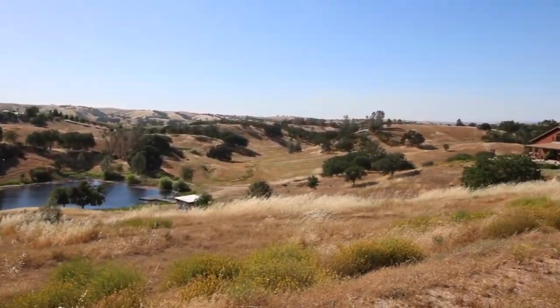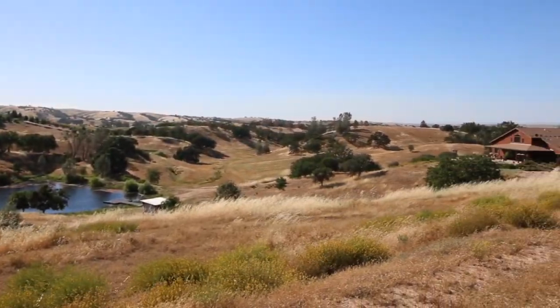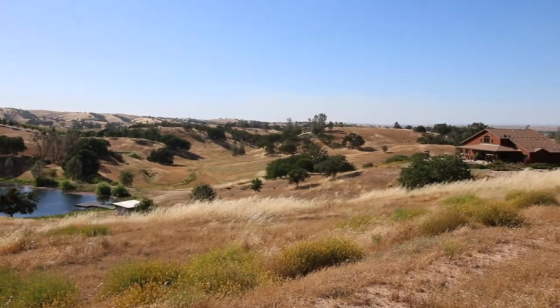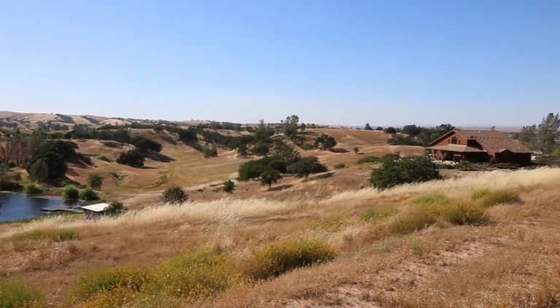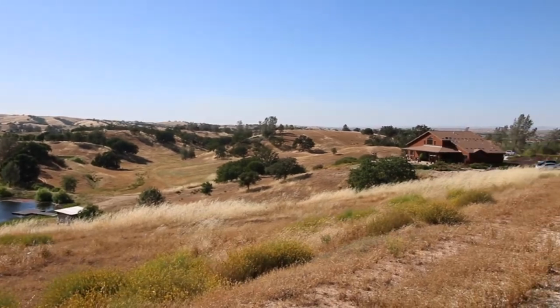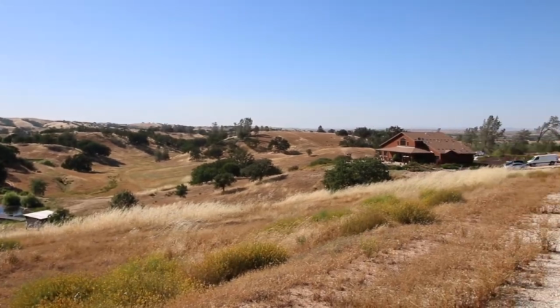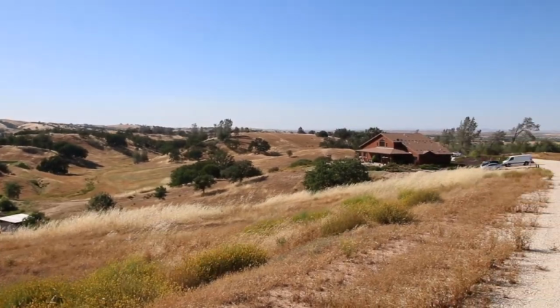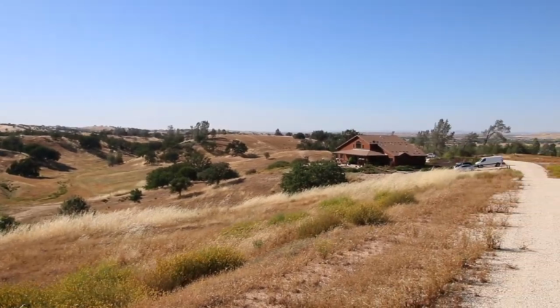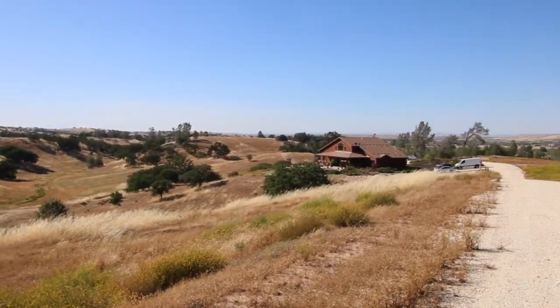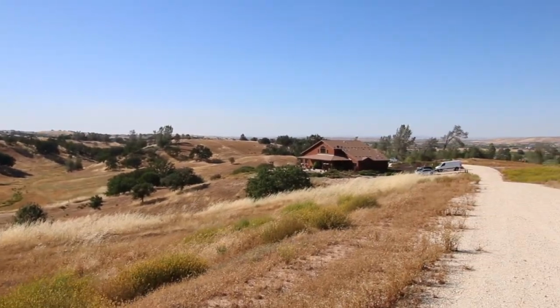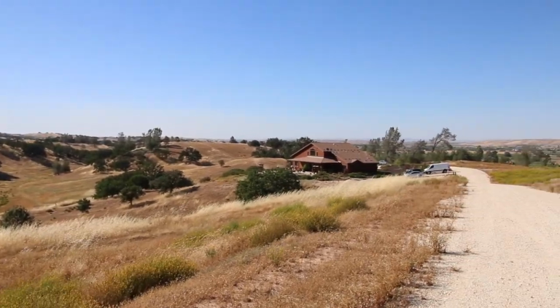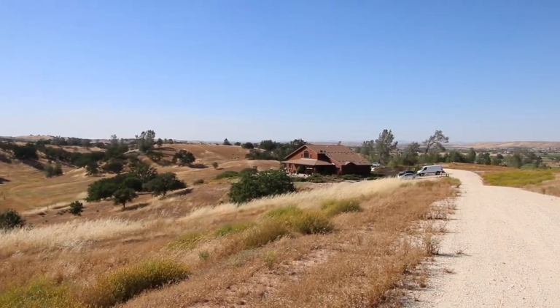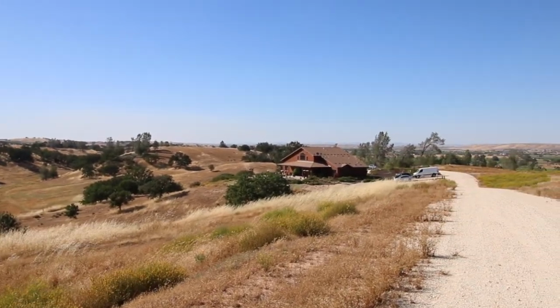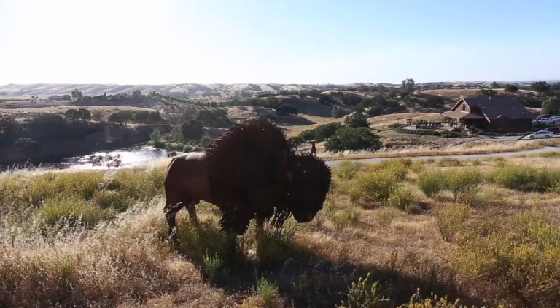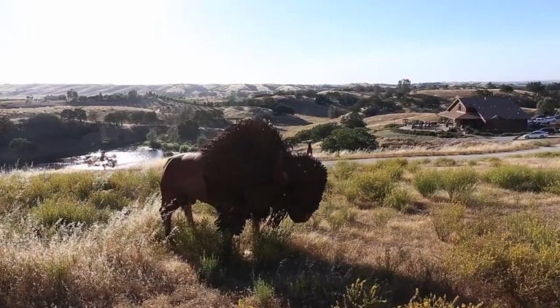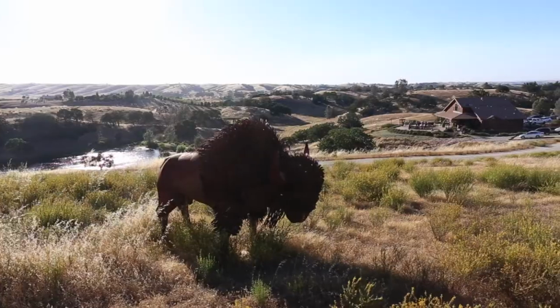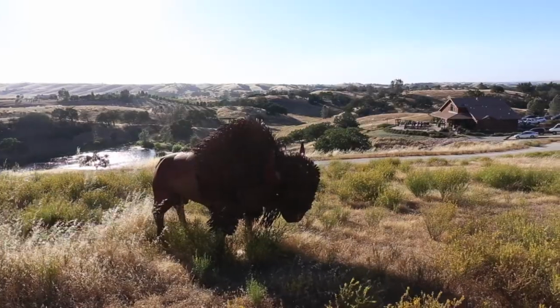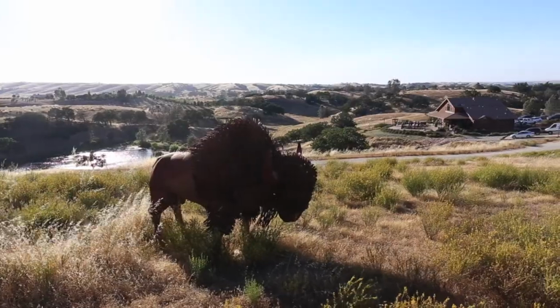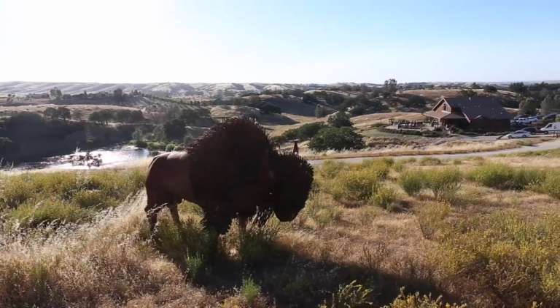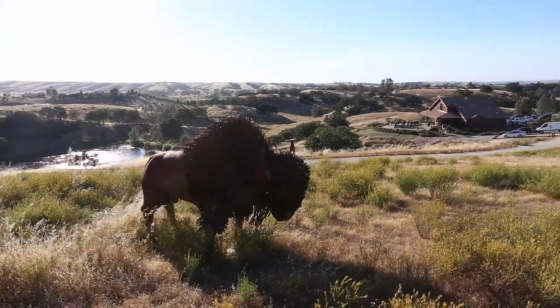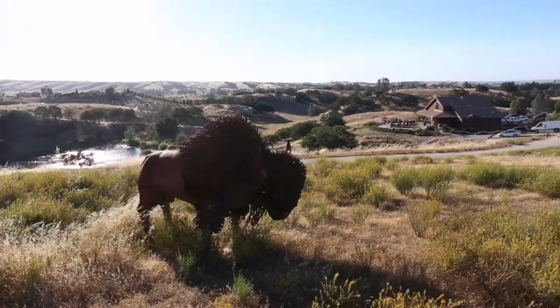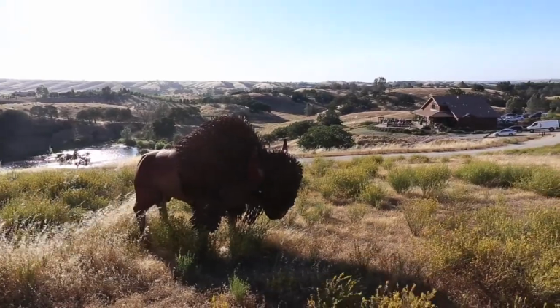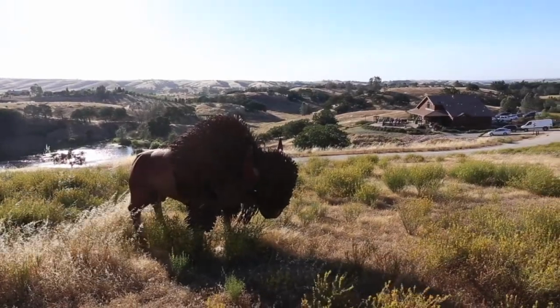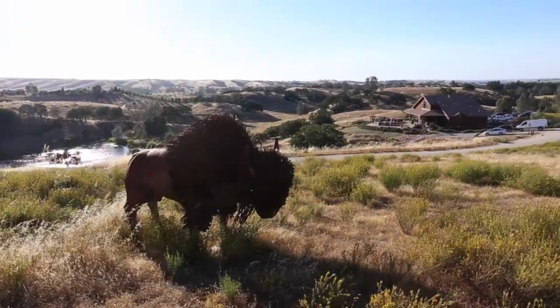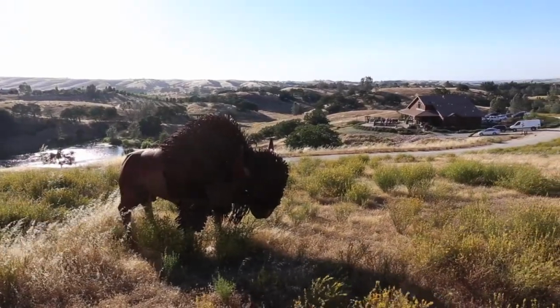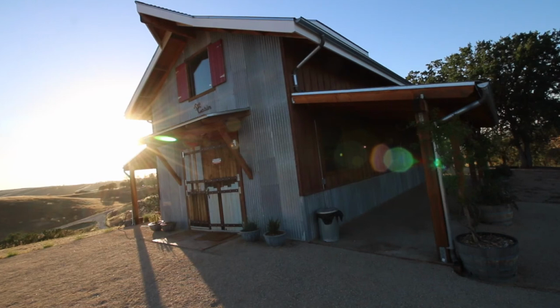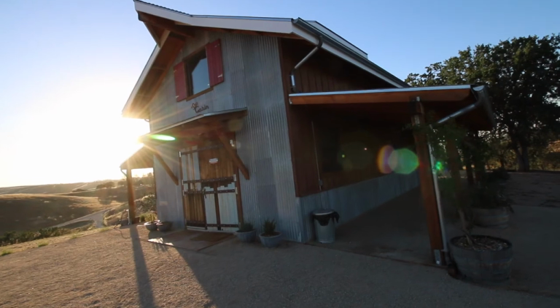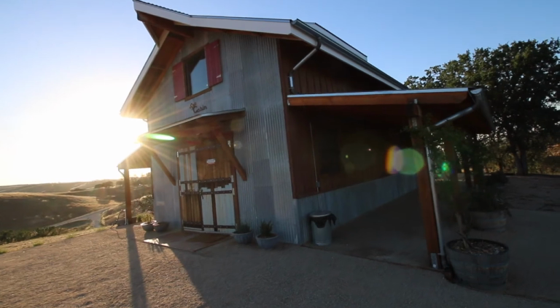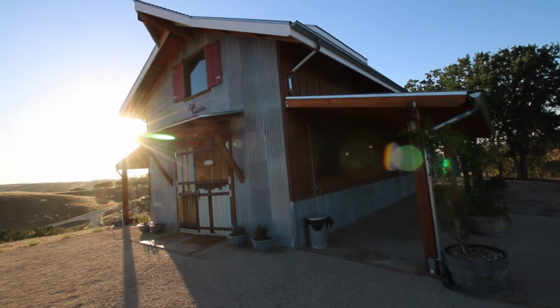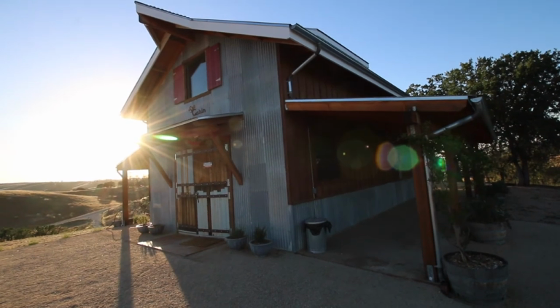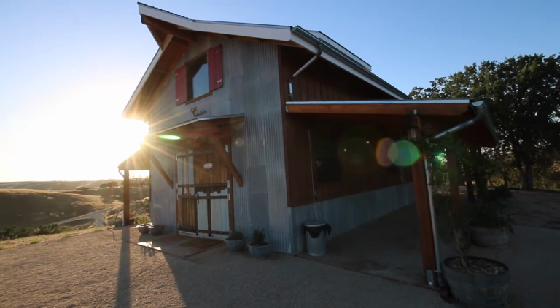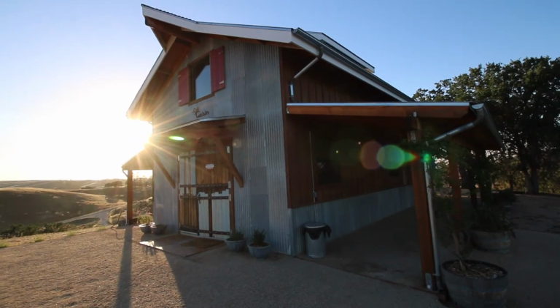The ranch is a 150-acre property with two individual houses on it — a five-bedroom villa and a one-bedroom cabin.